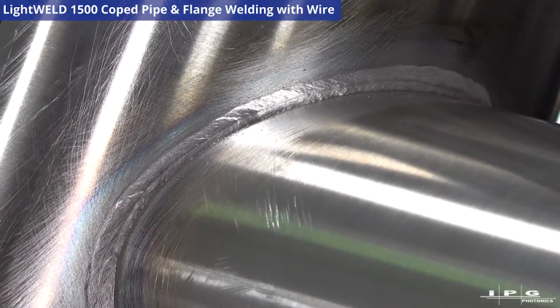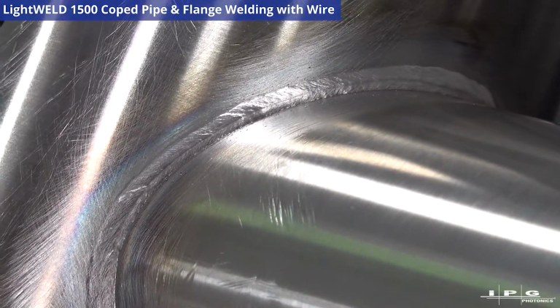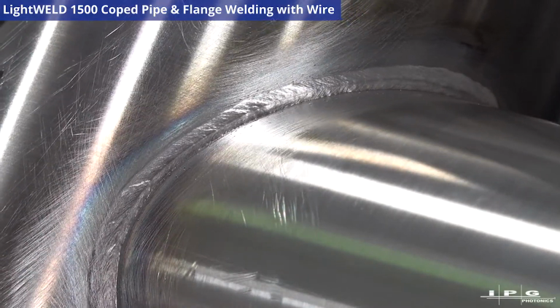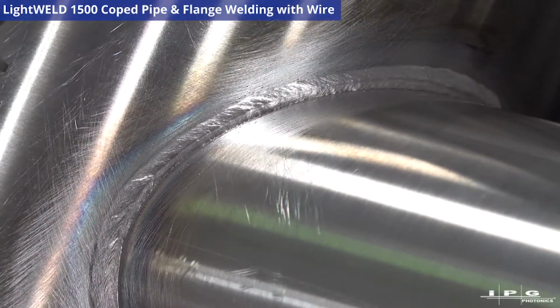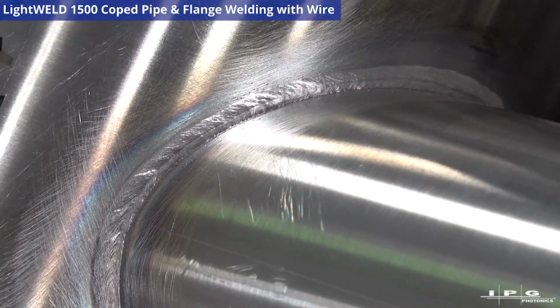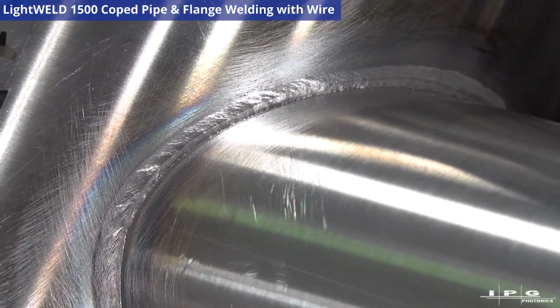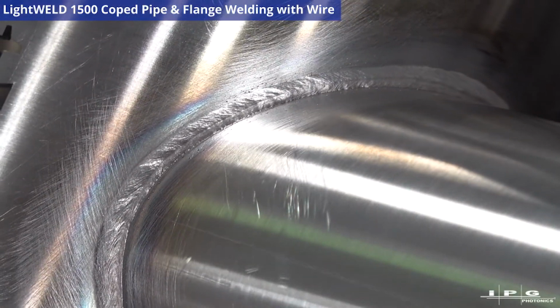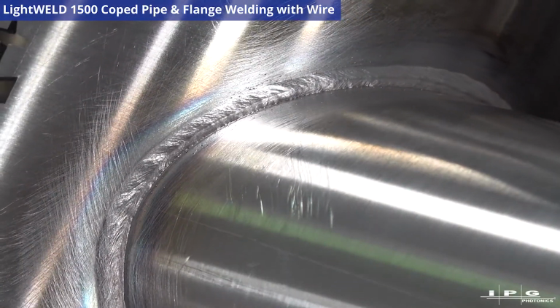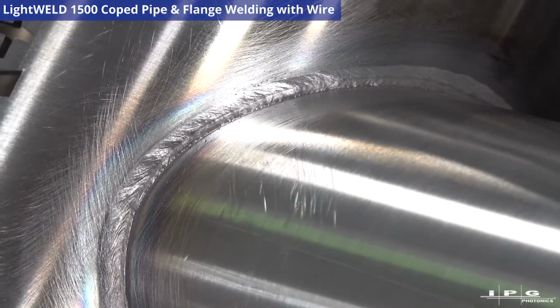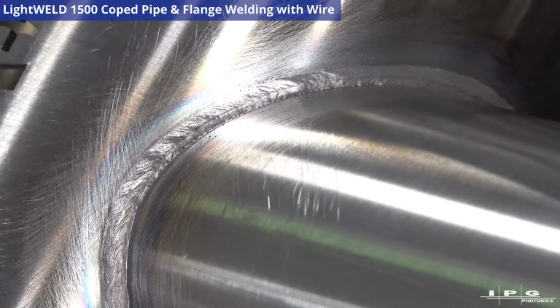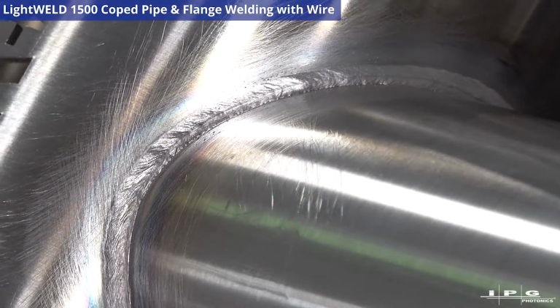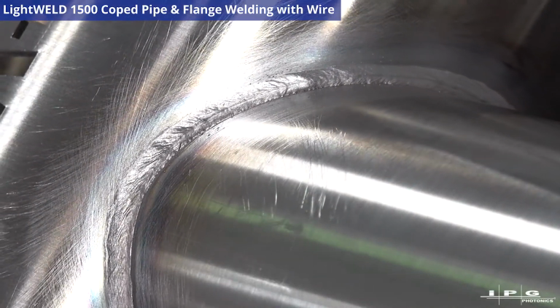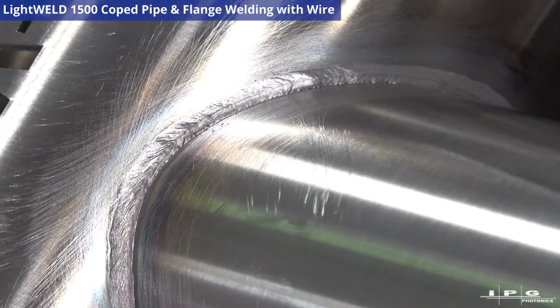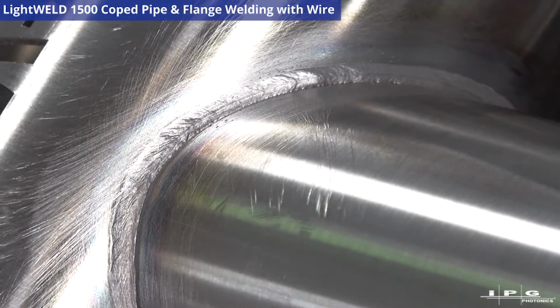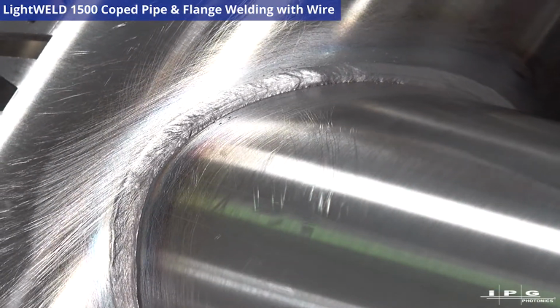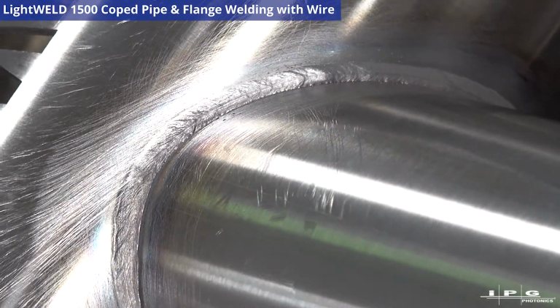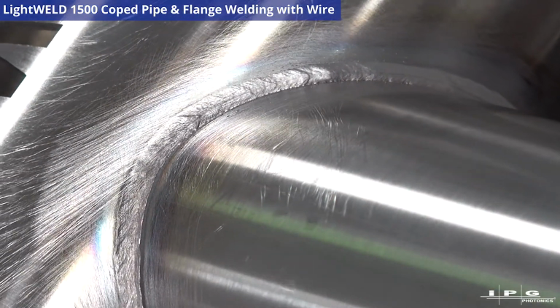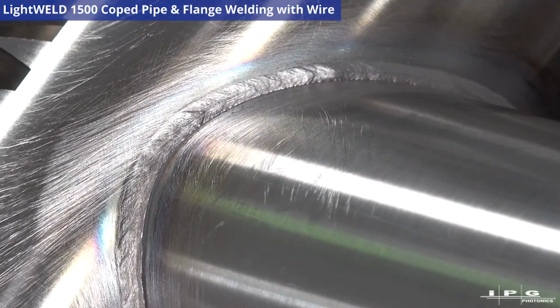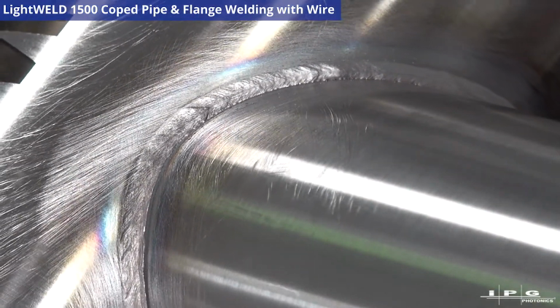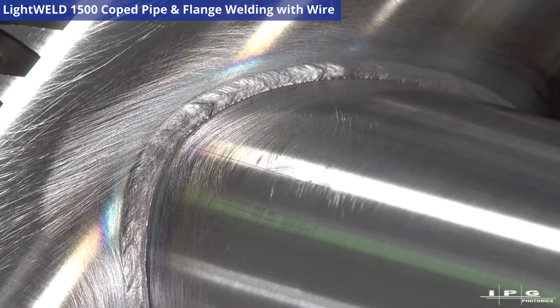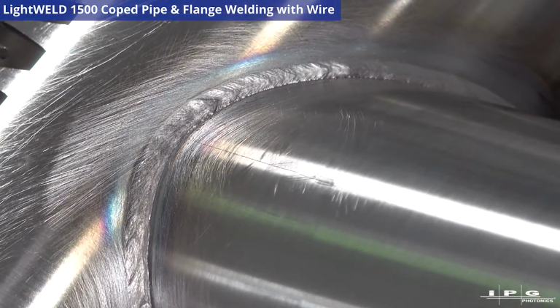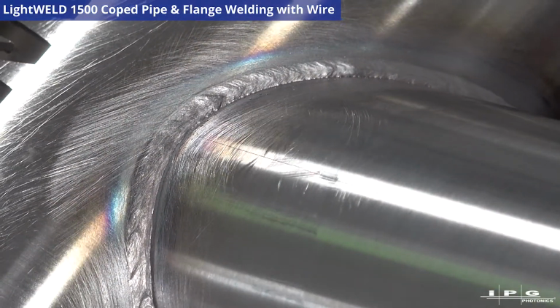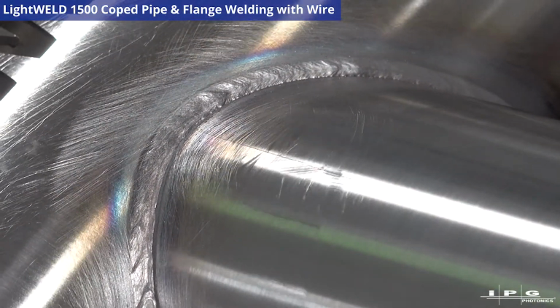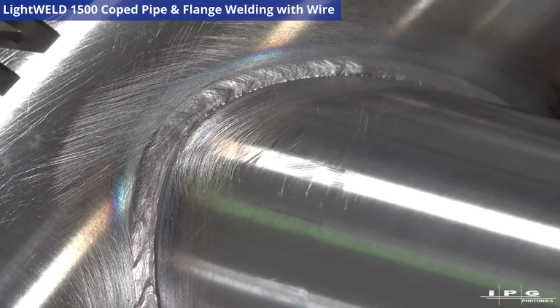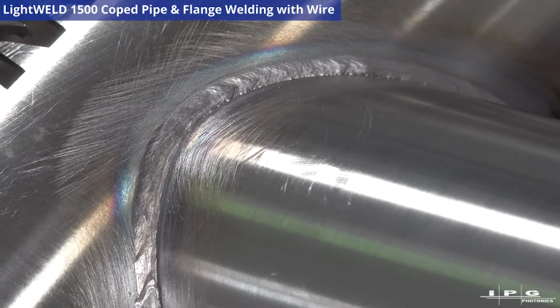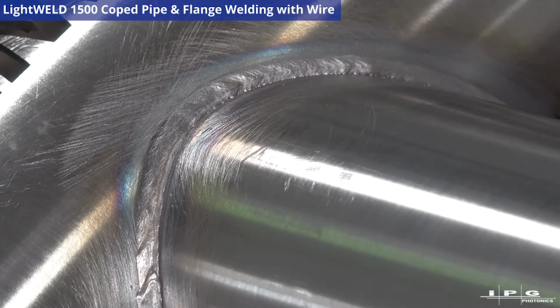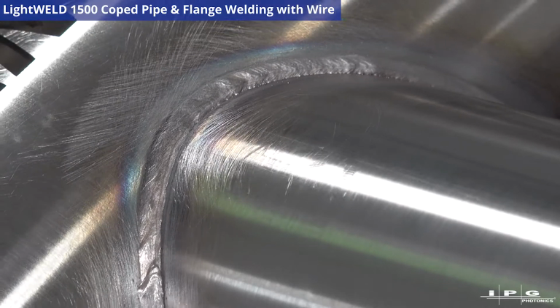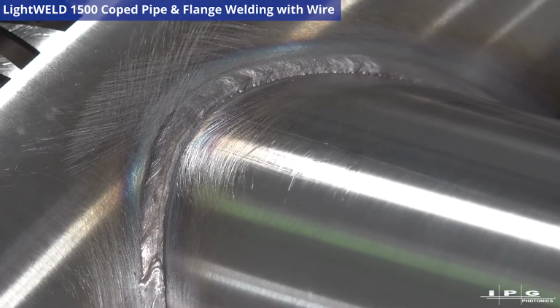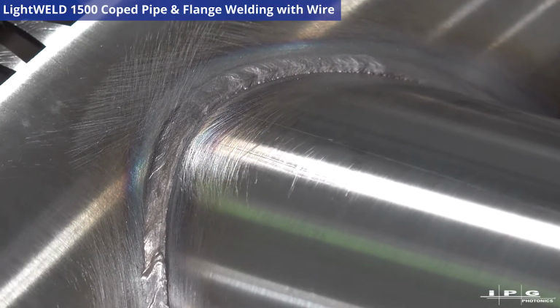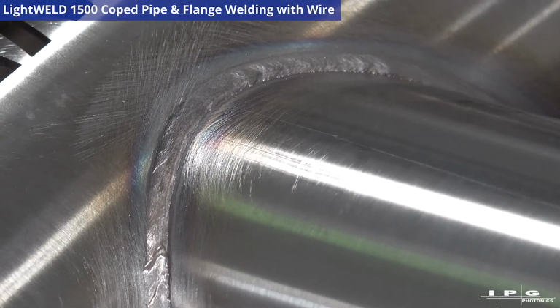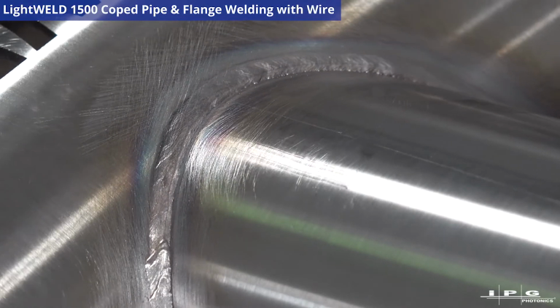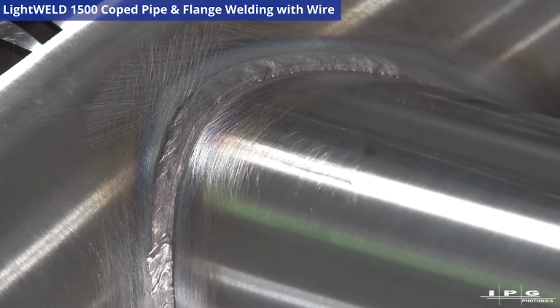I gave it a quick wire brush after I was done — that was the entire effort of my post-process work.